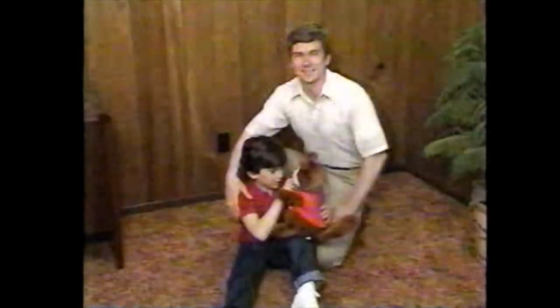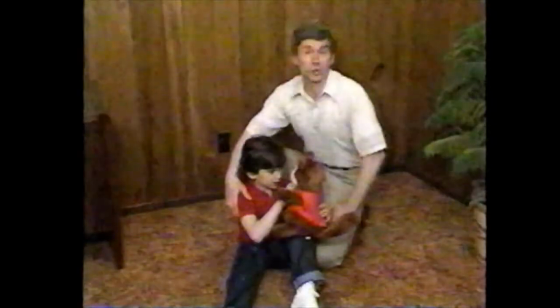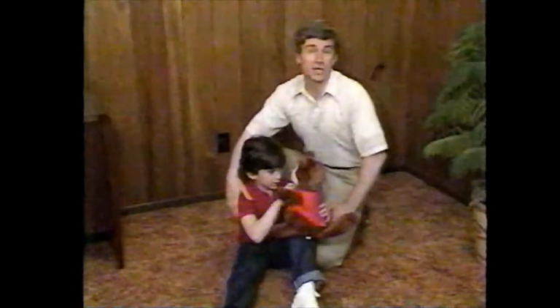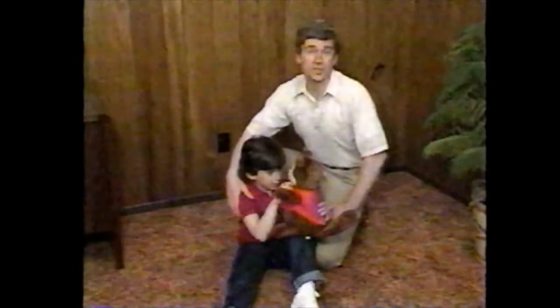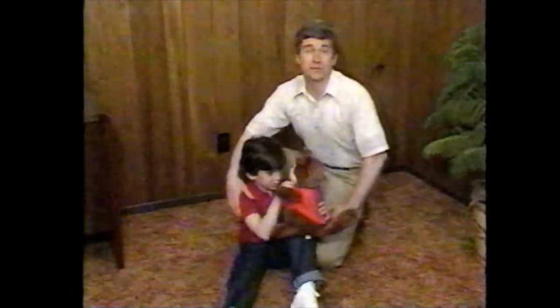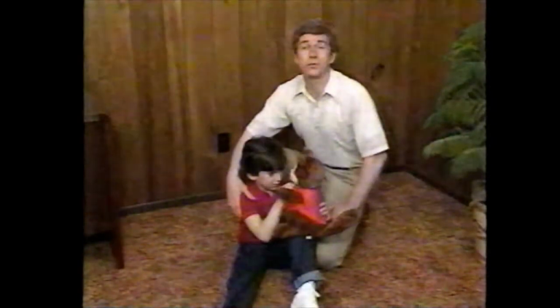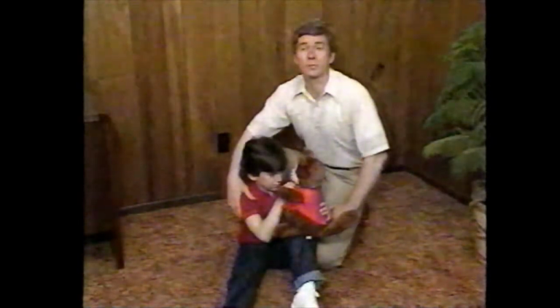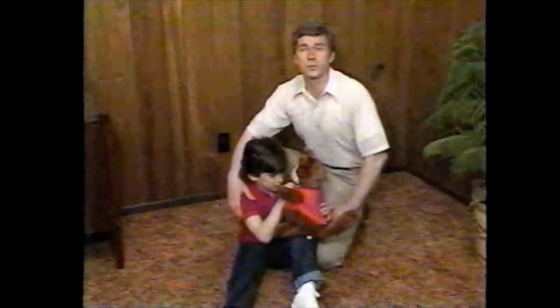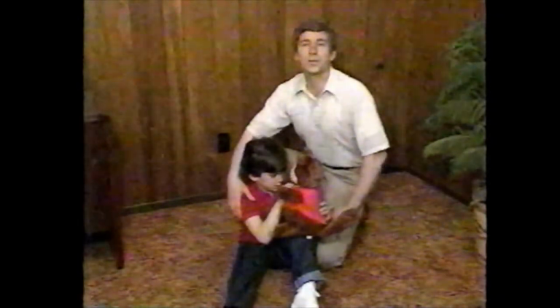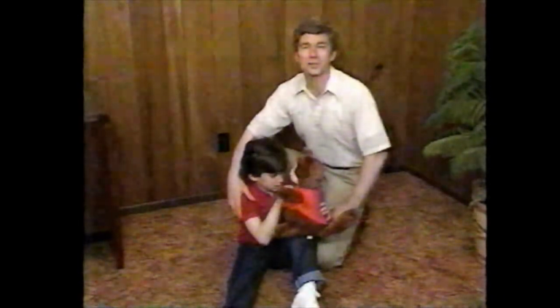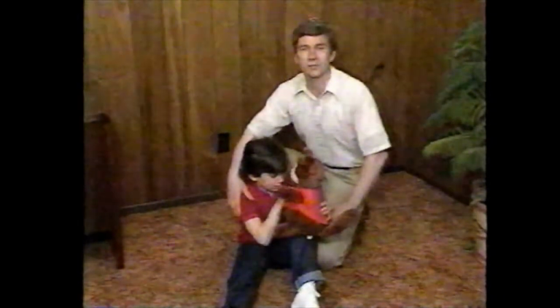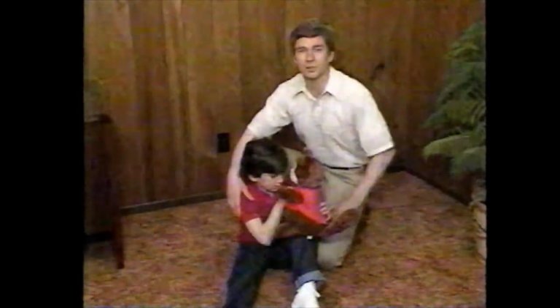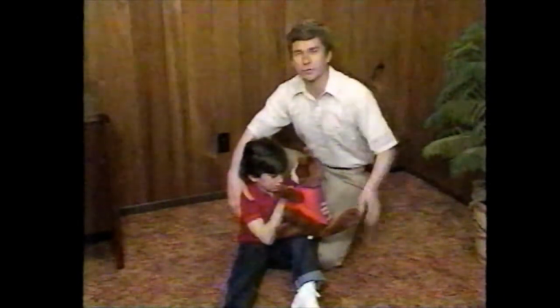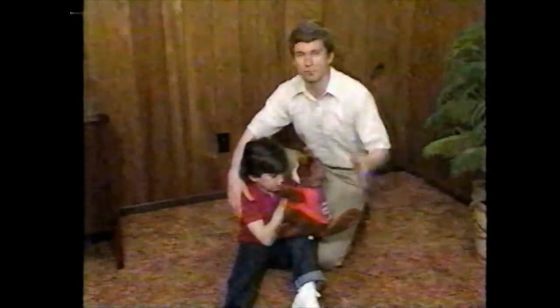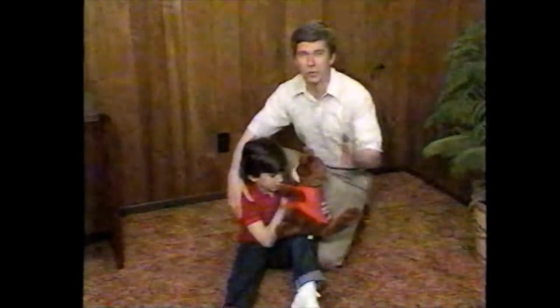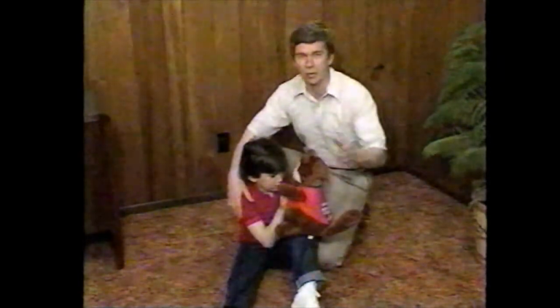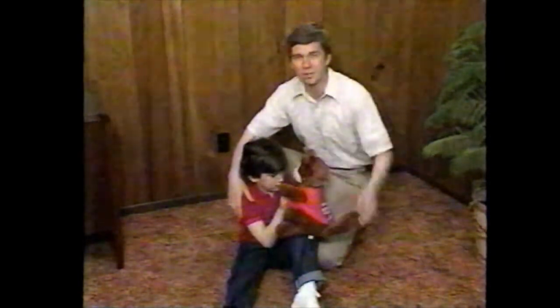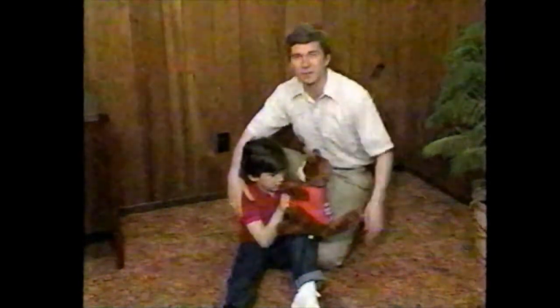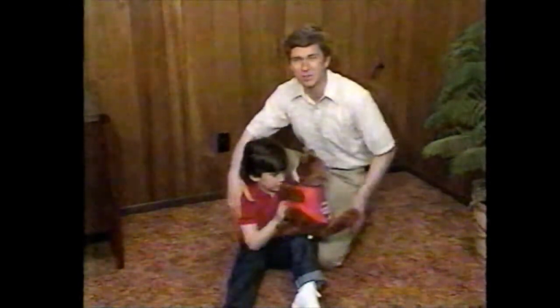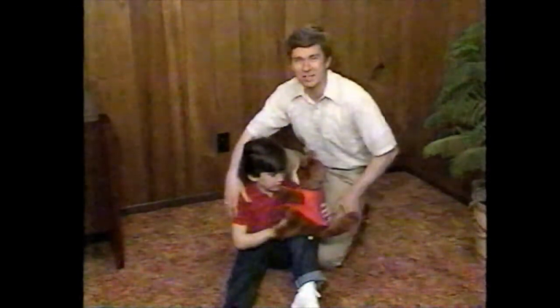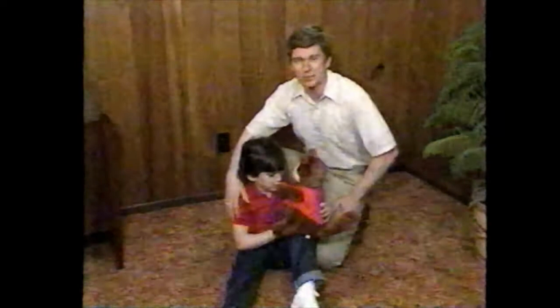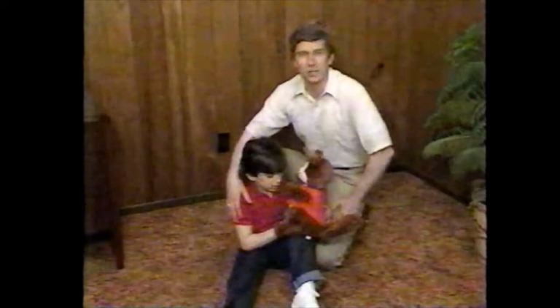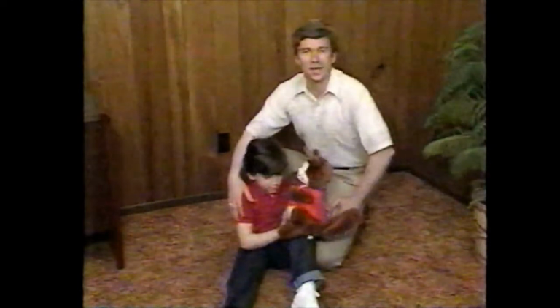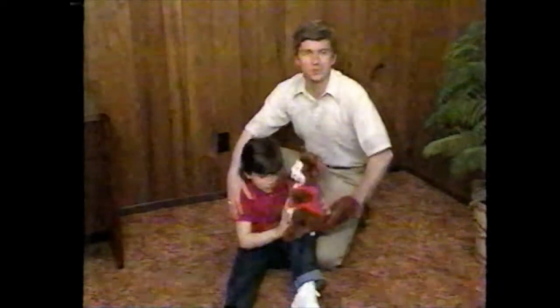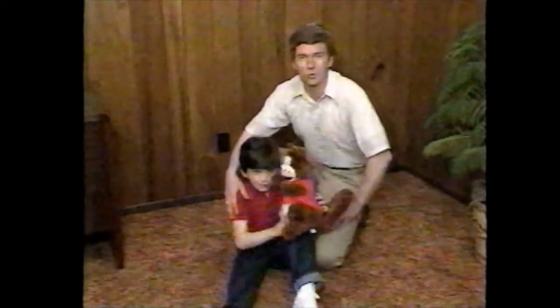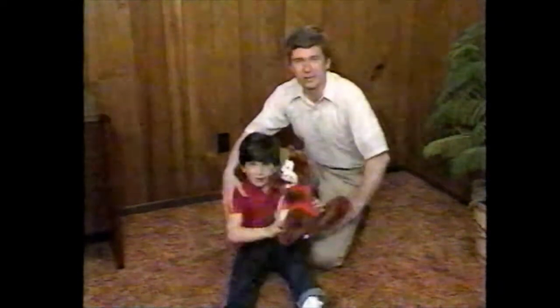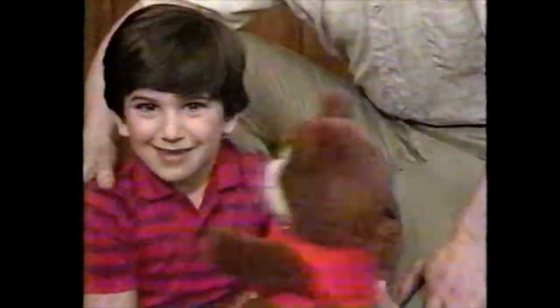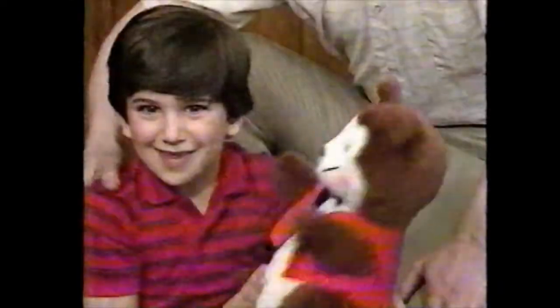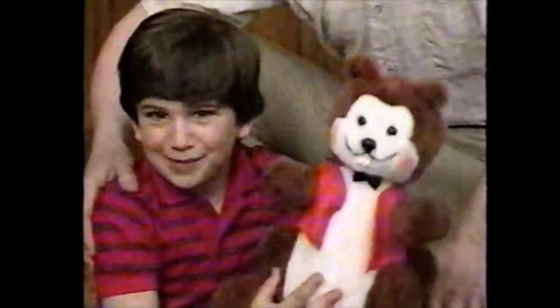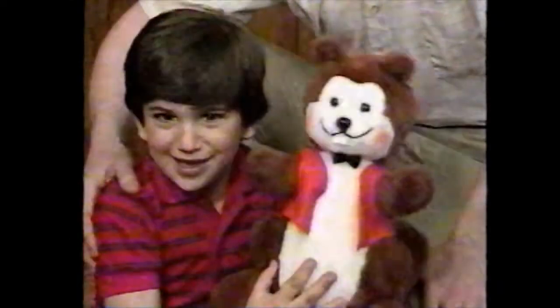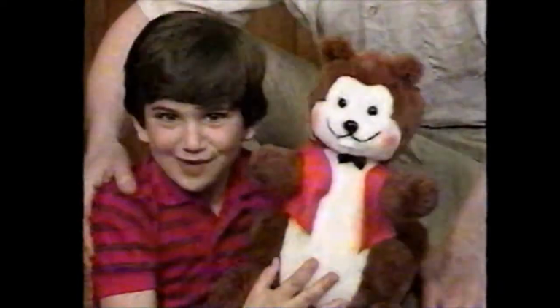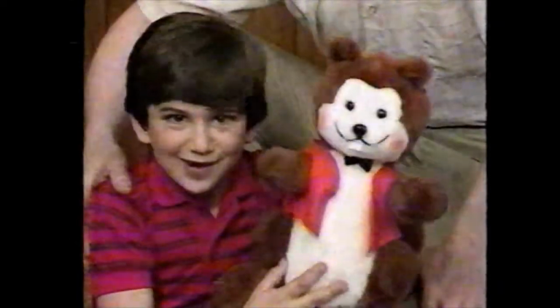For an easy, affordable, do-it-yourself solution for your wet basement, just ask for... The Beaver!